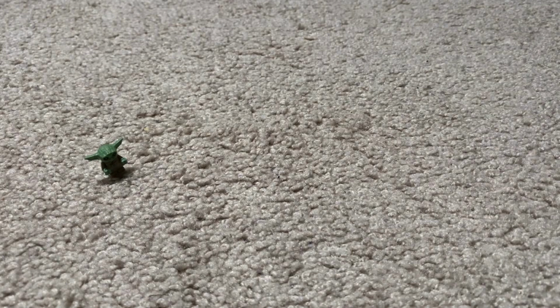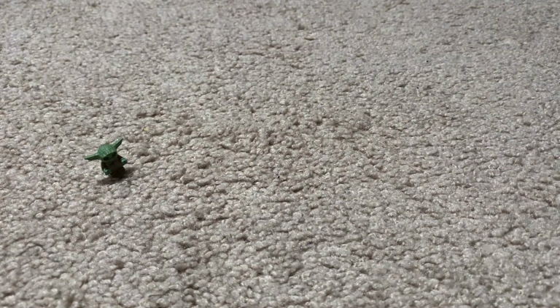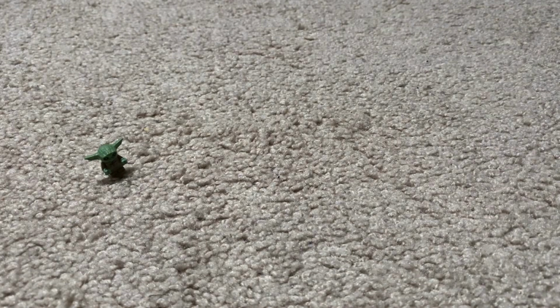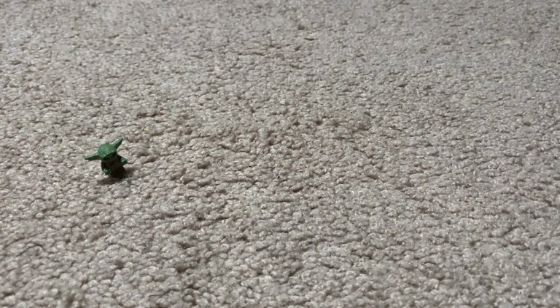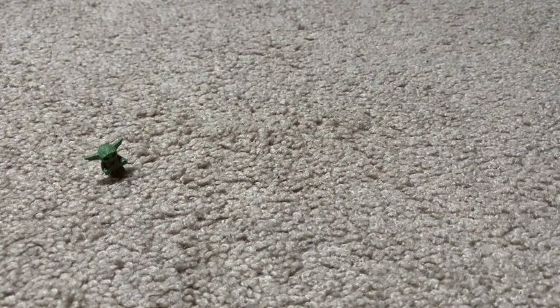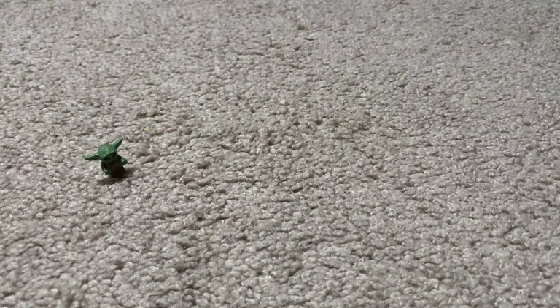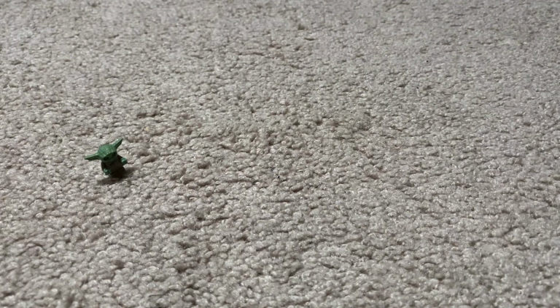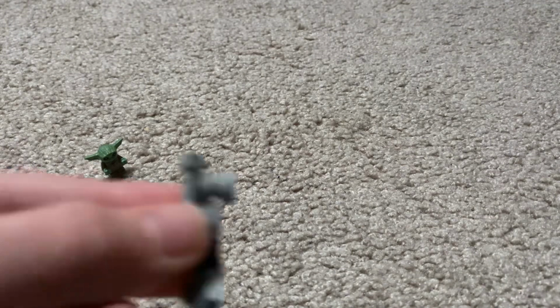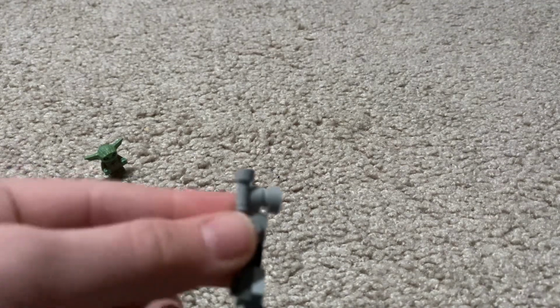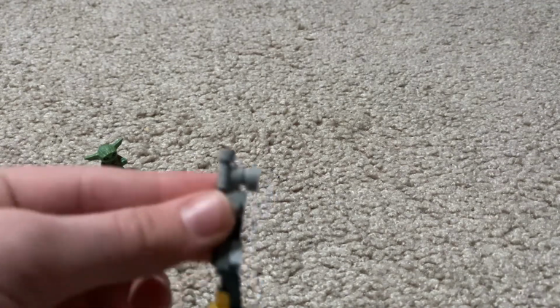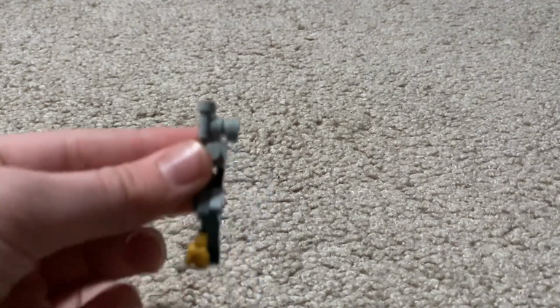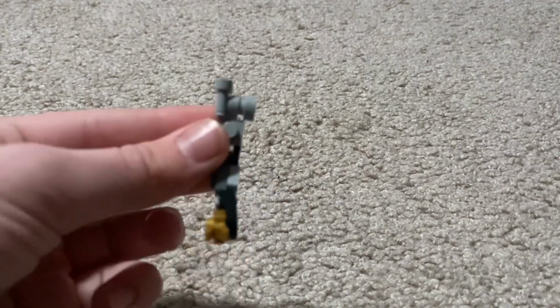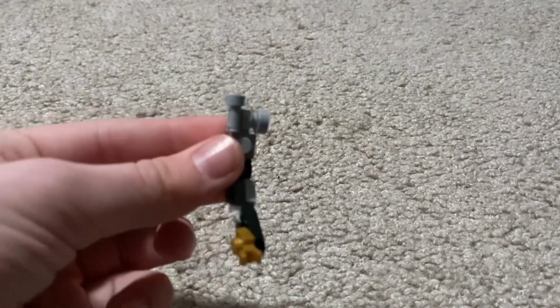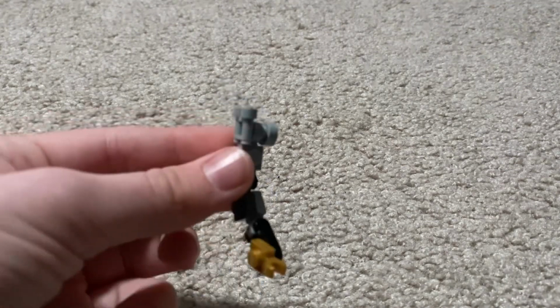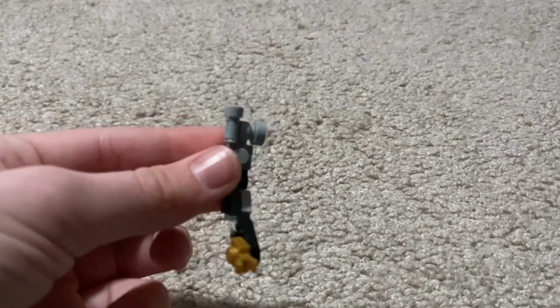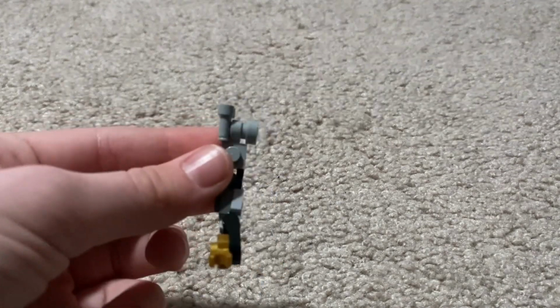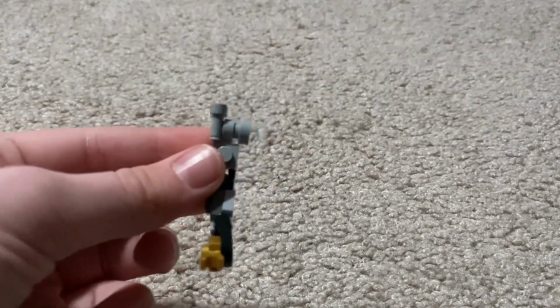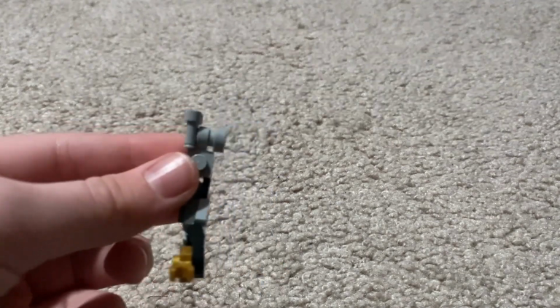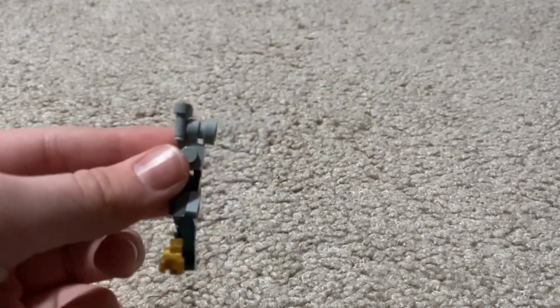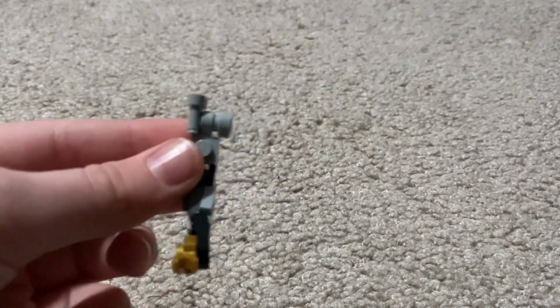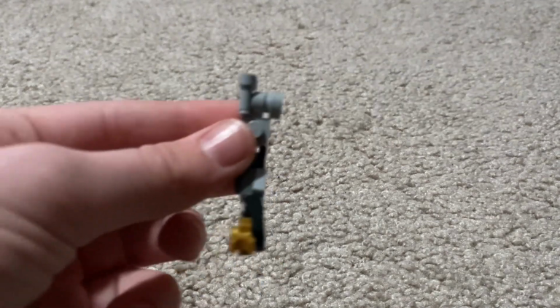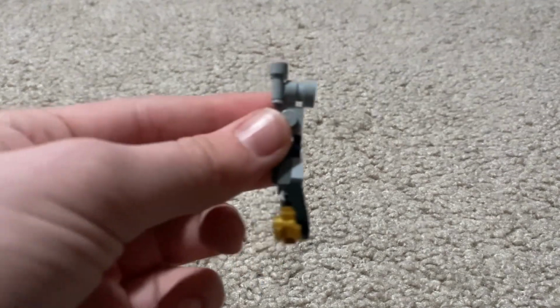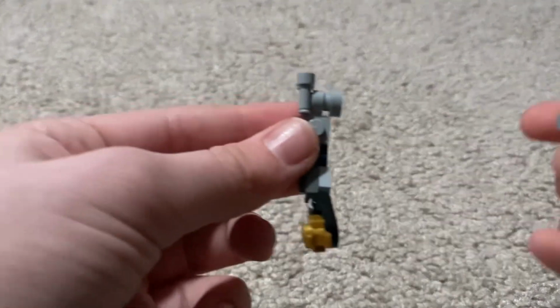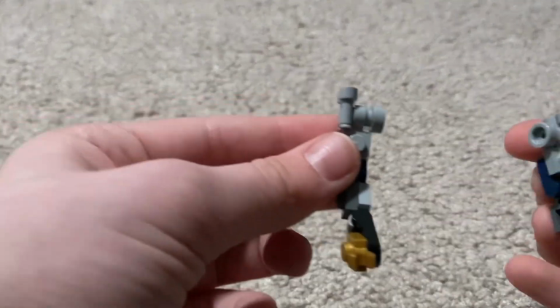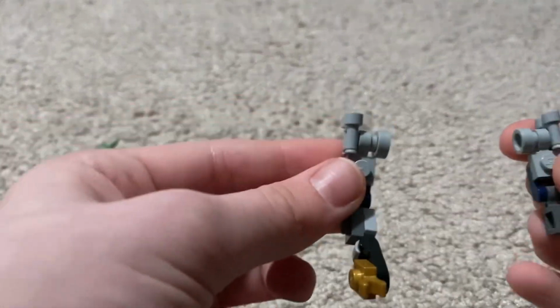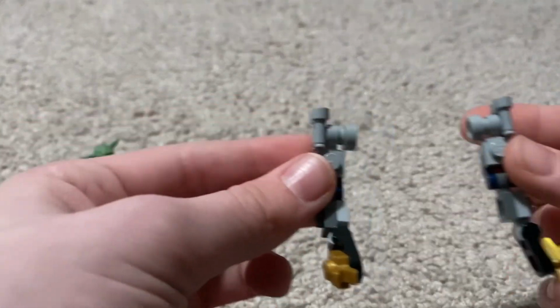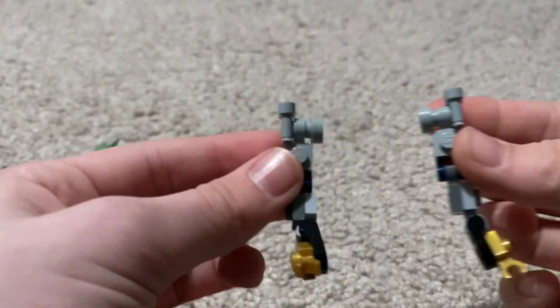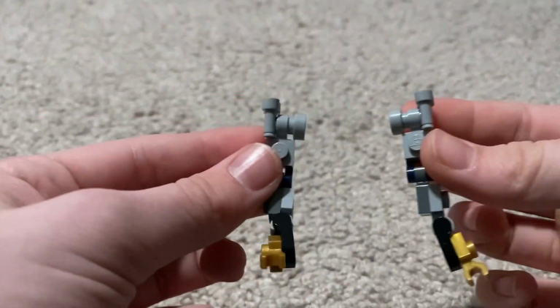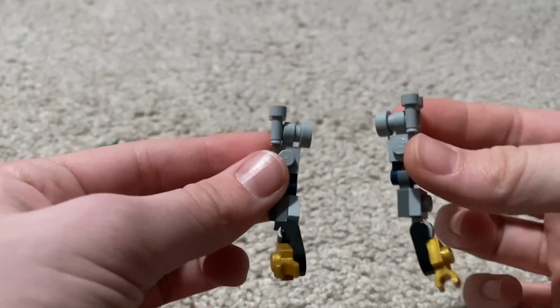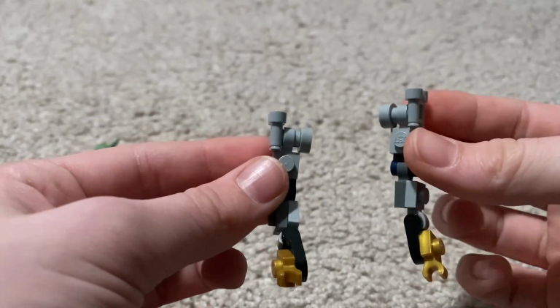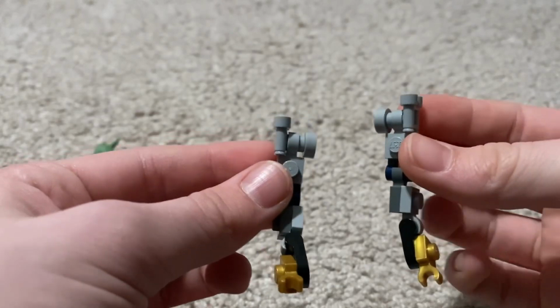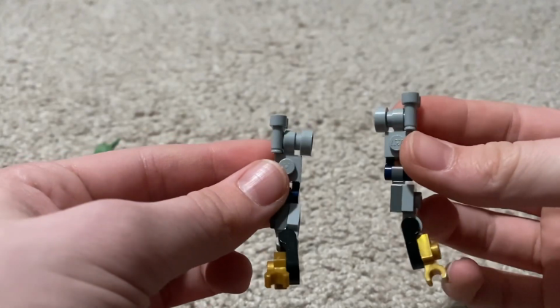Then you're gonna duplicate that, just in reverse, so you'll have two arms like this.